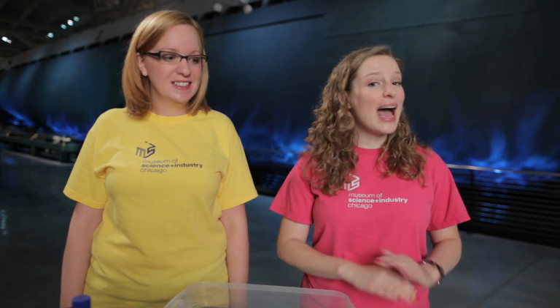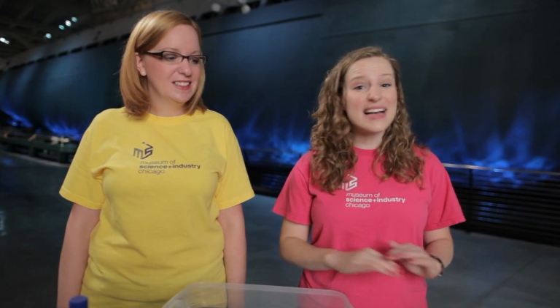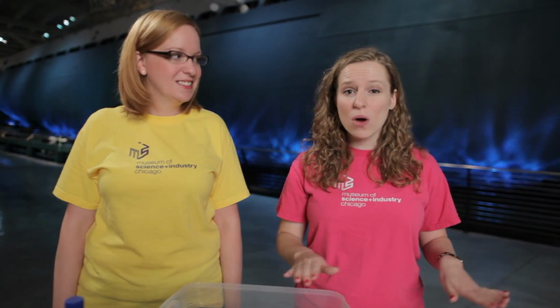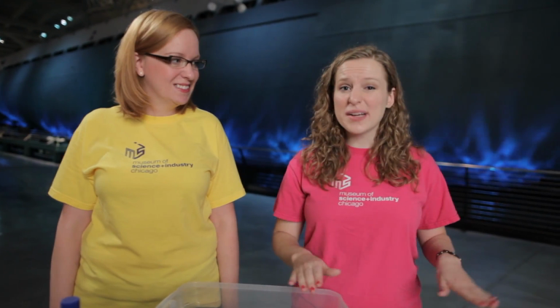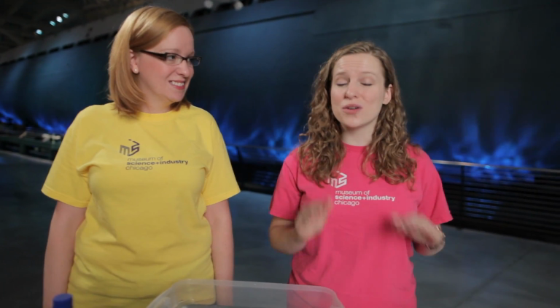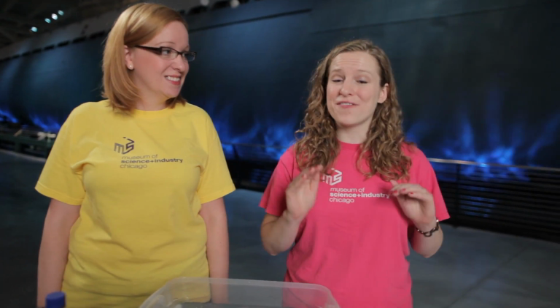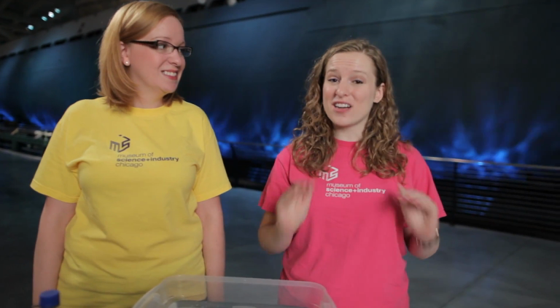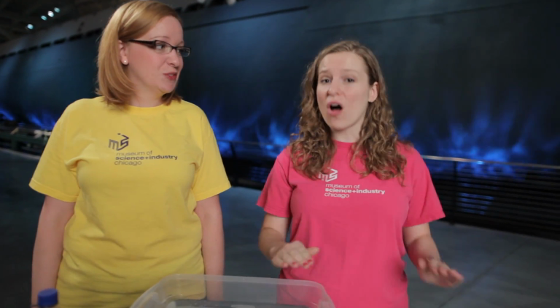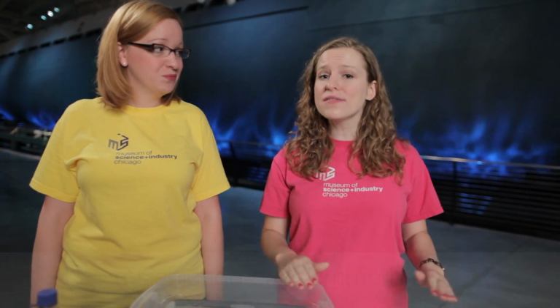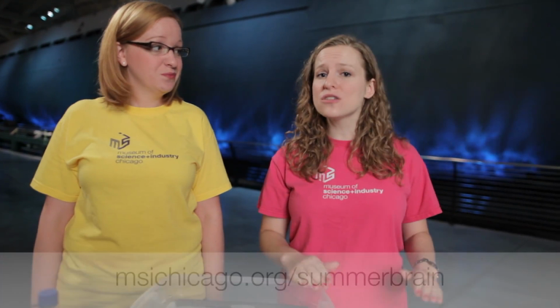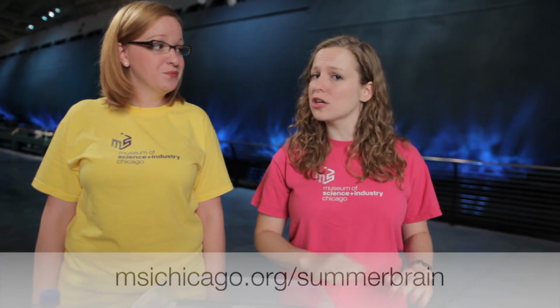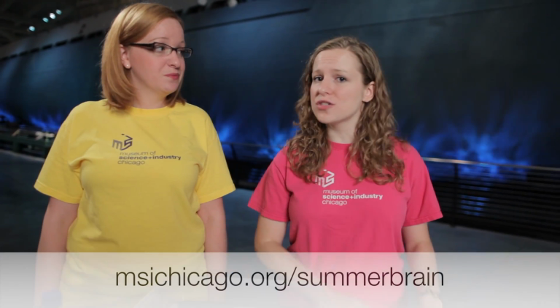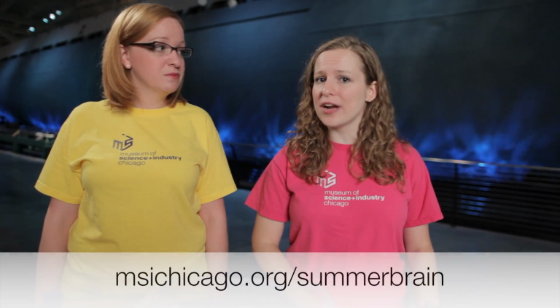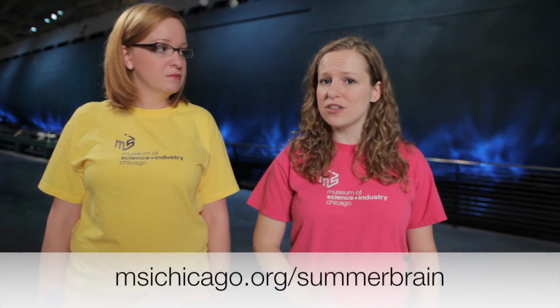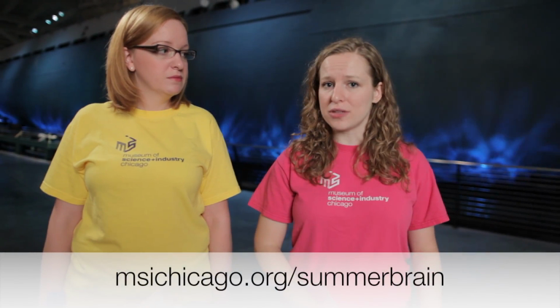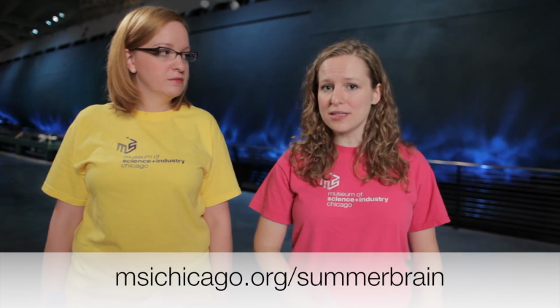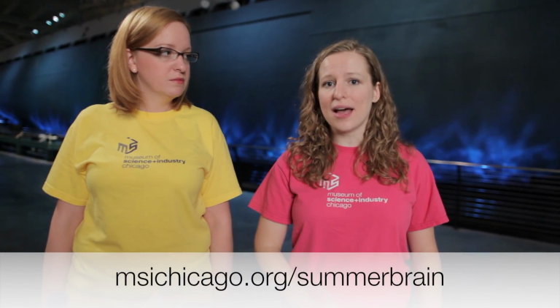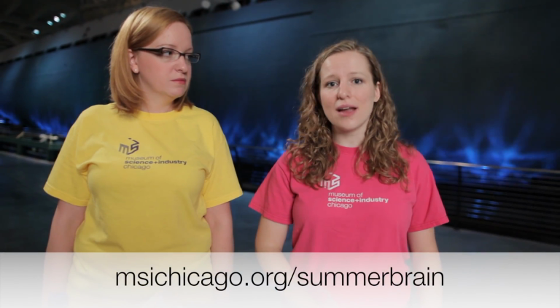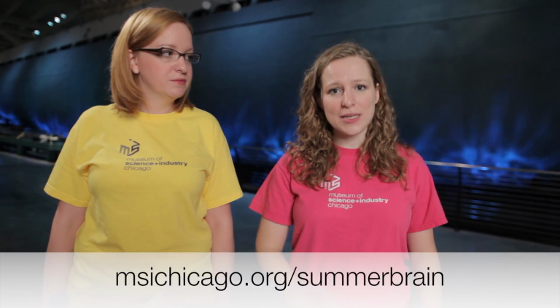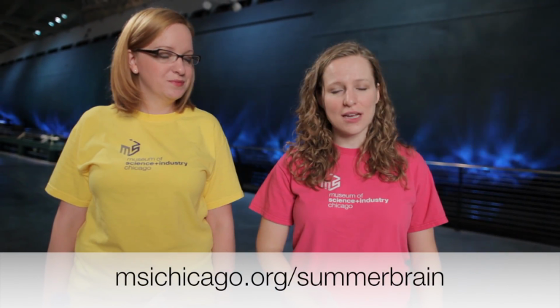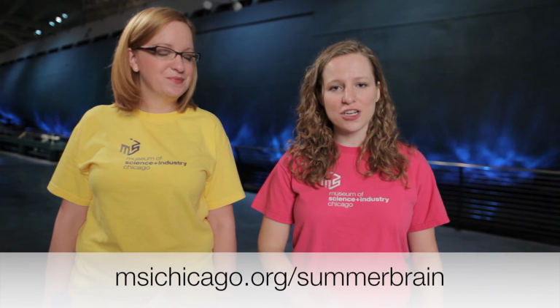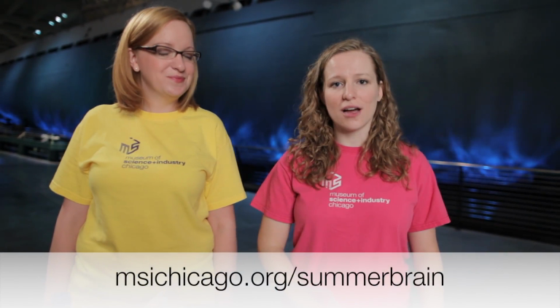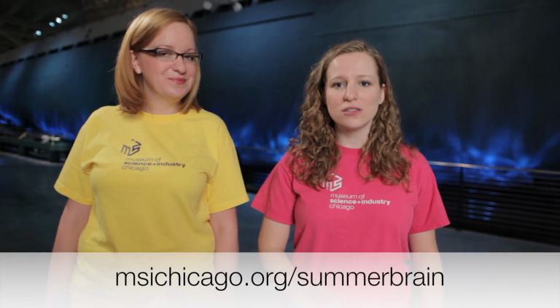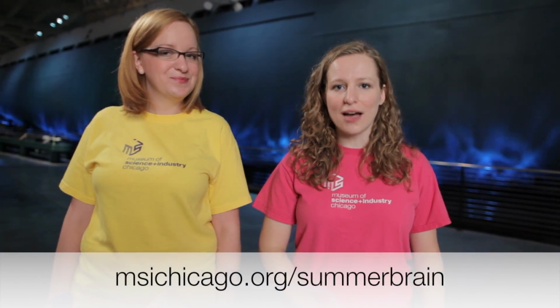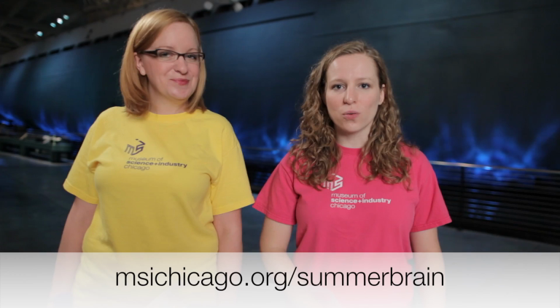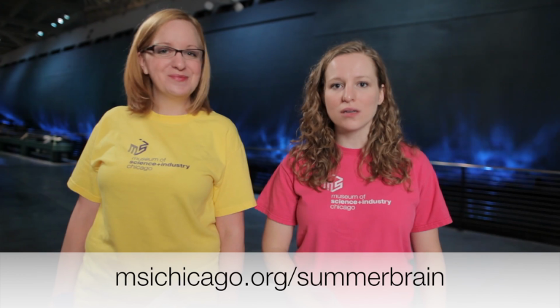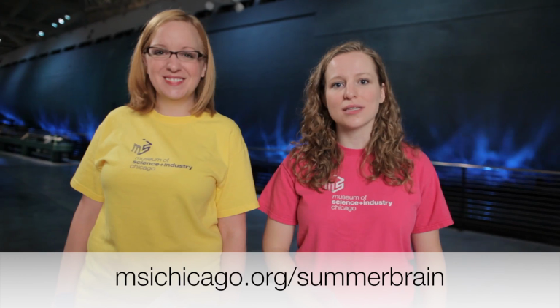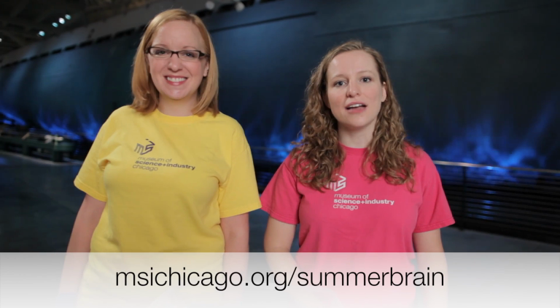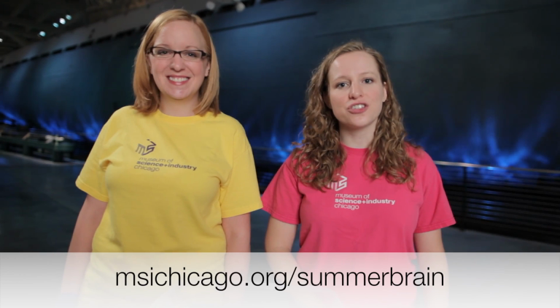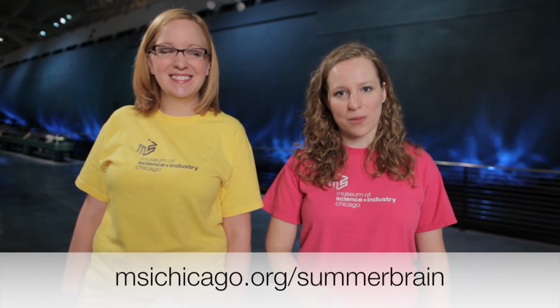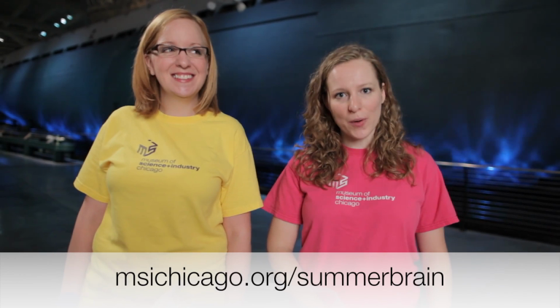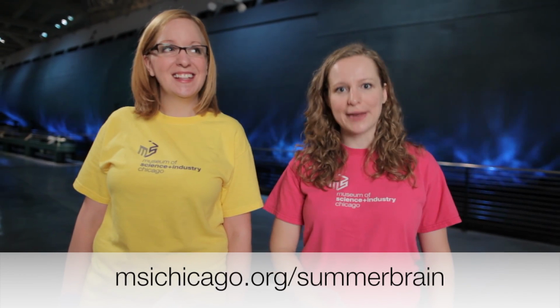As always, you can find all of the instructions for how to do this at msichicago.org/summerbrain.